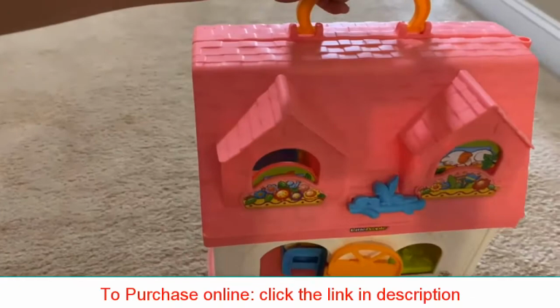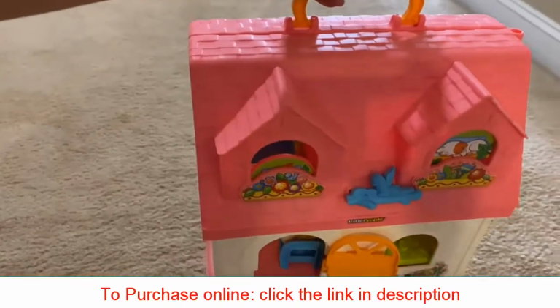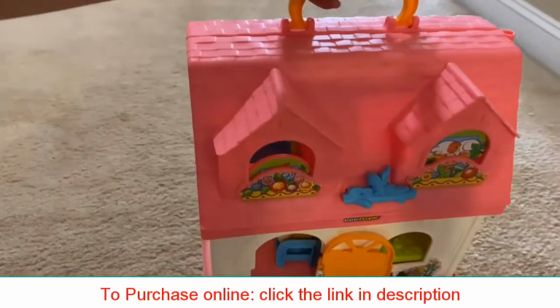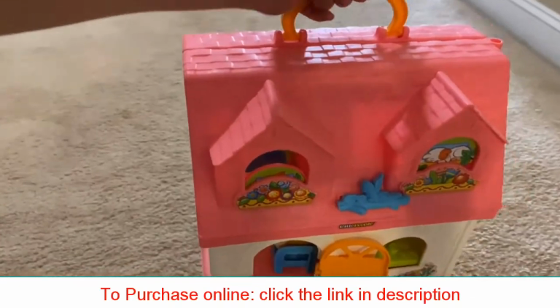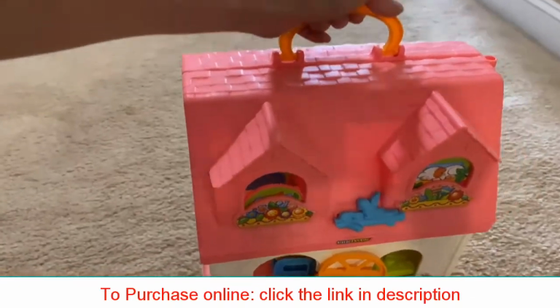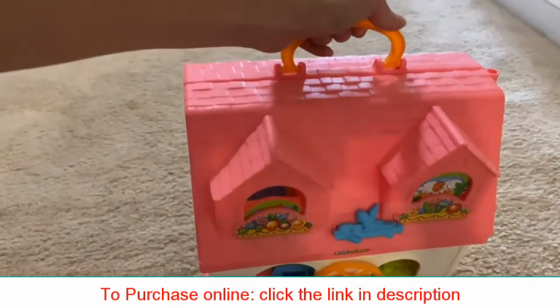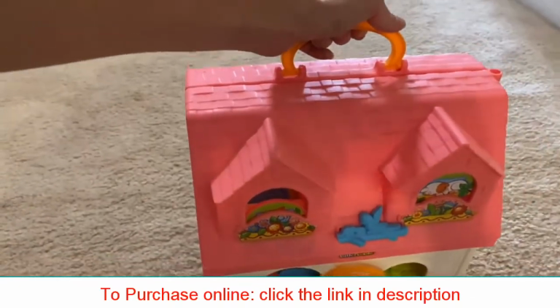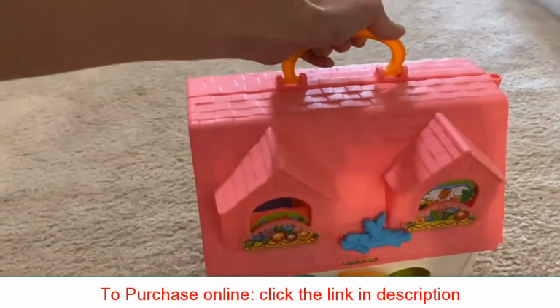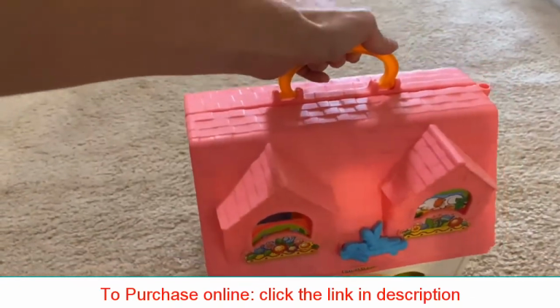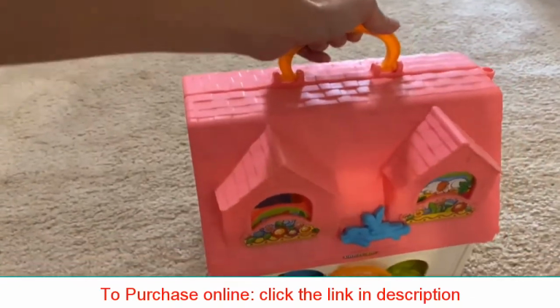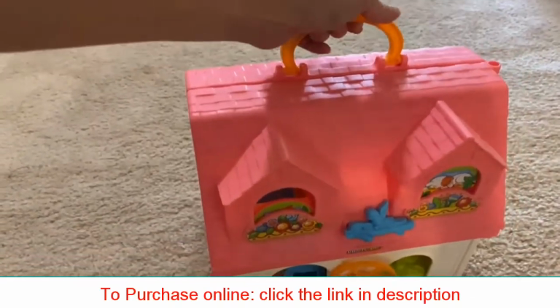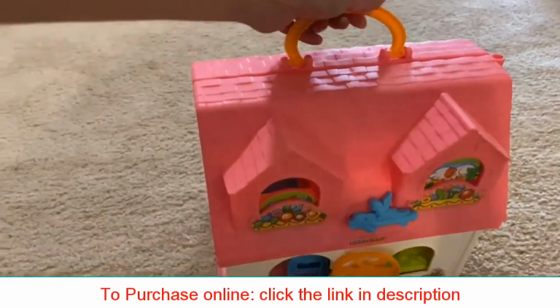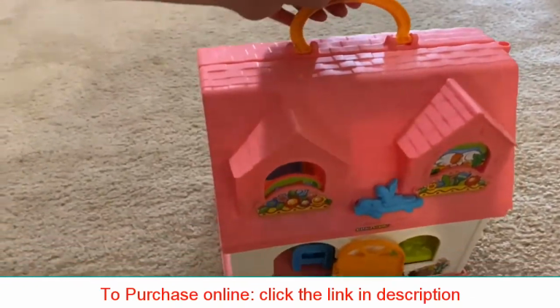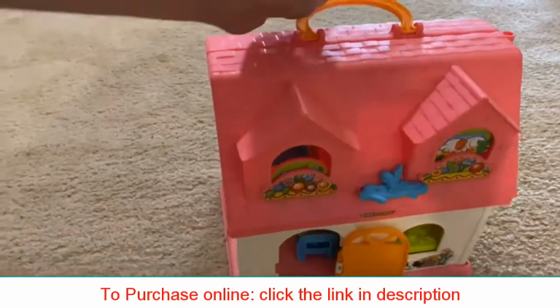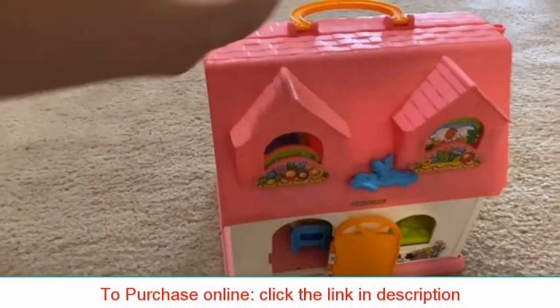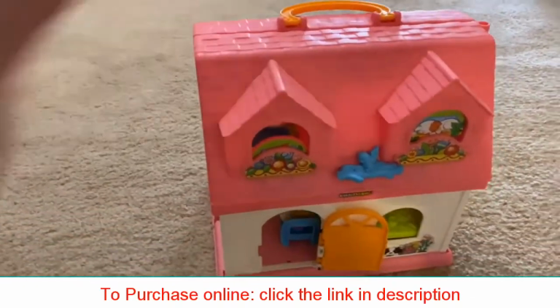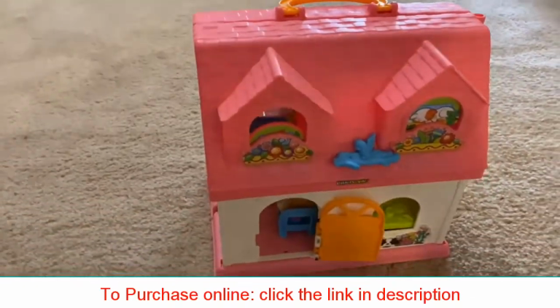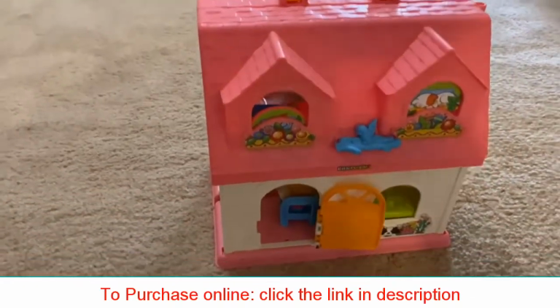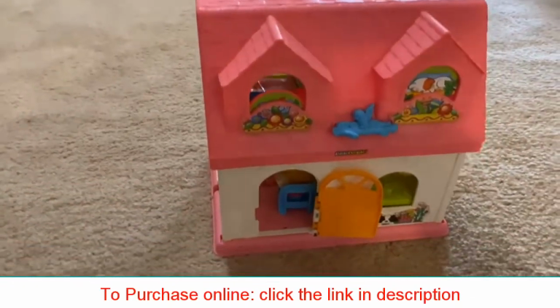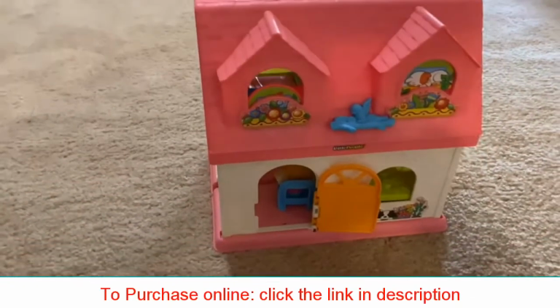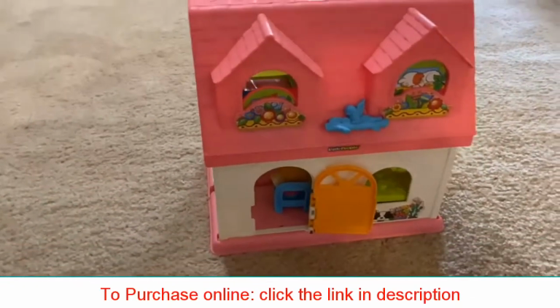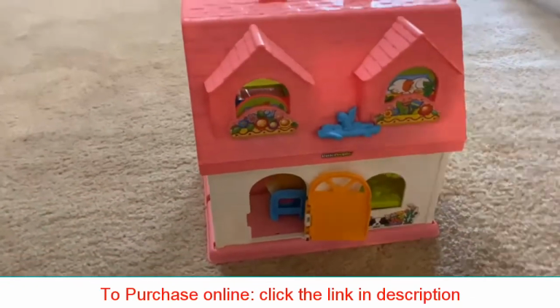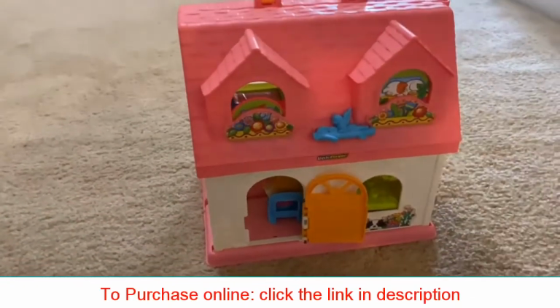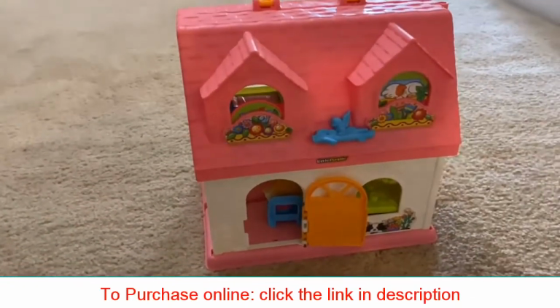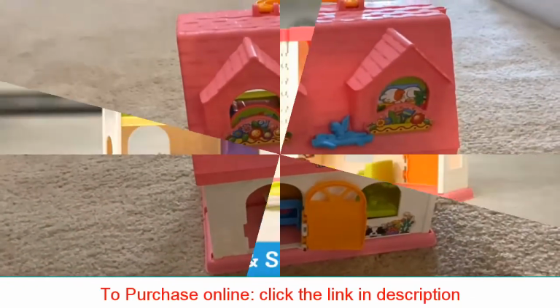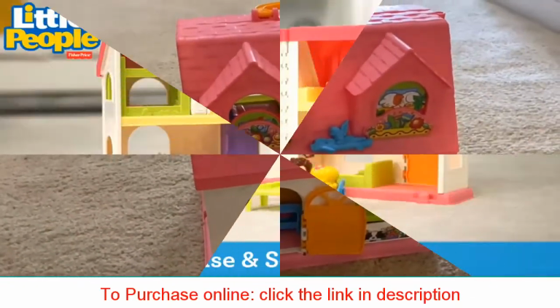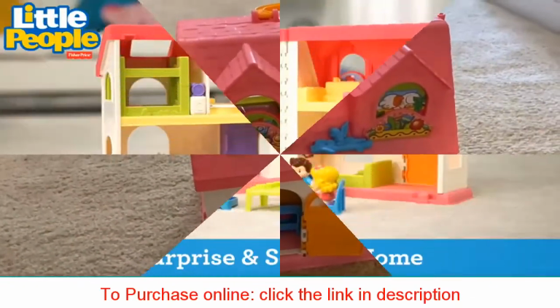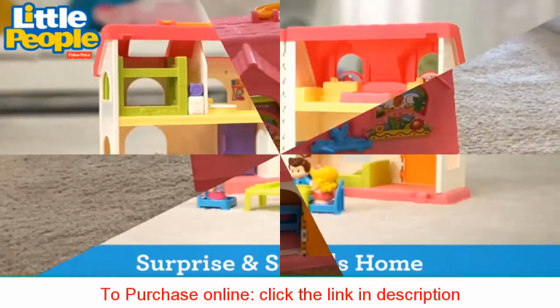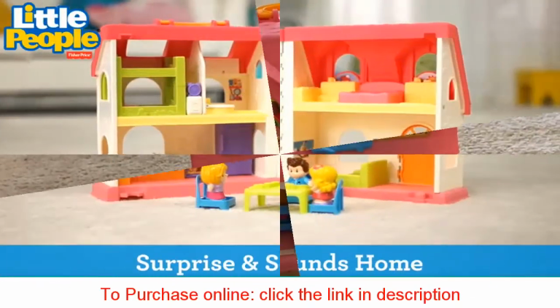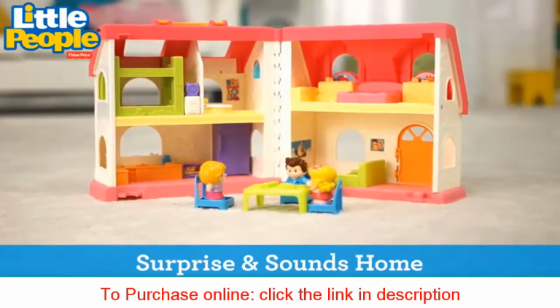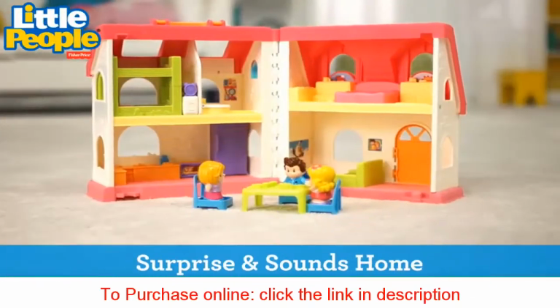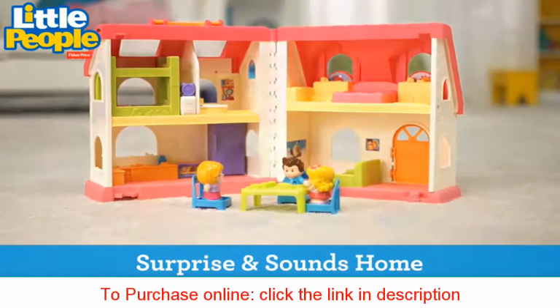This toy offers years of fun for your little one.